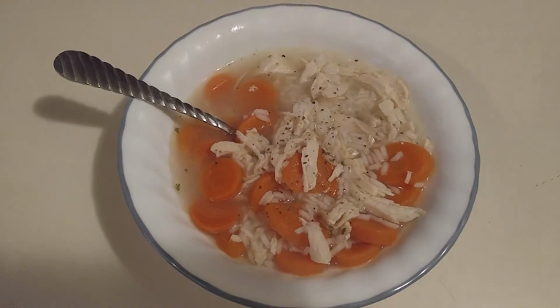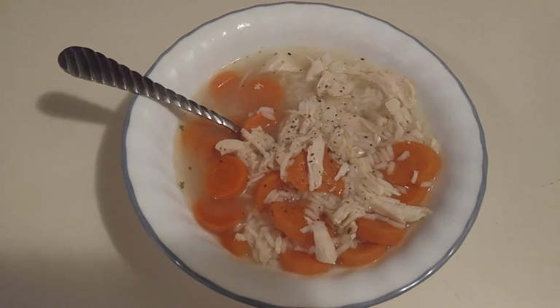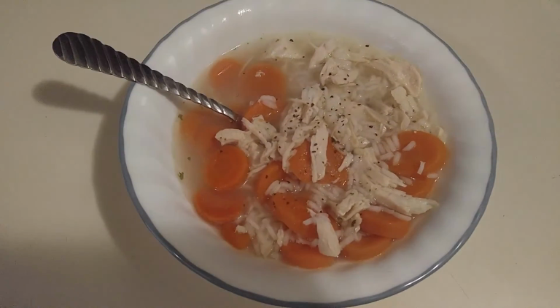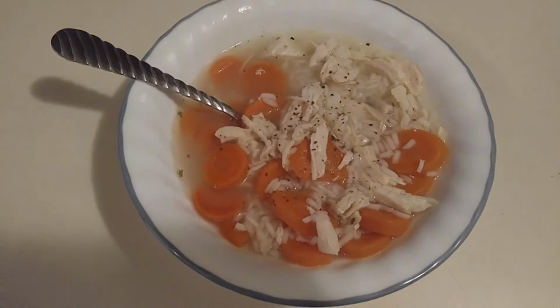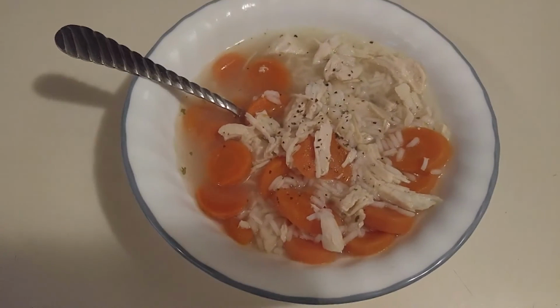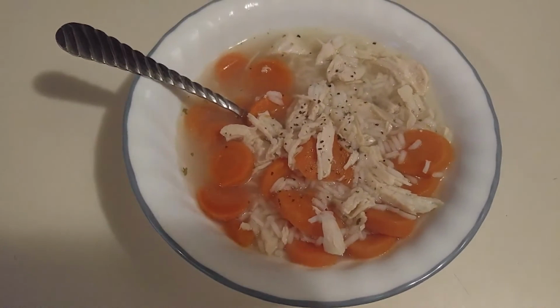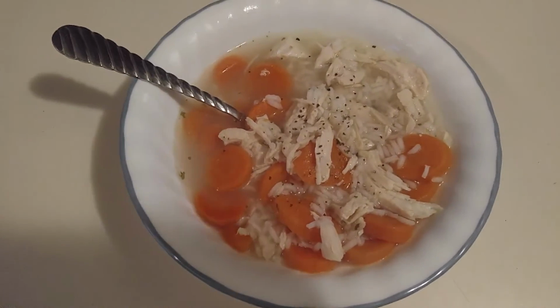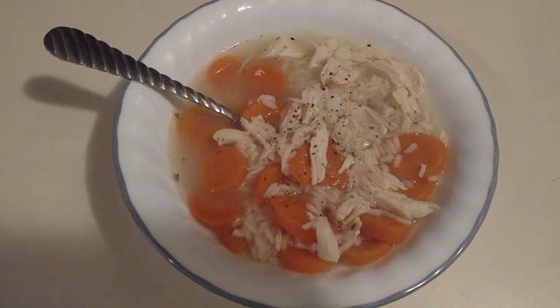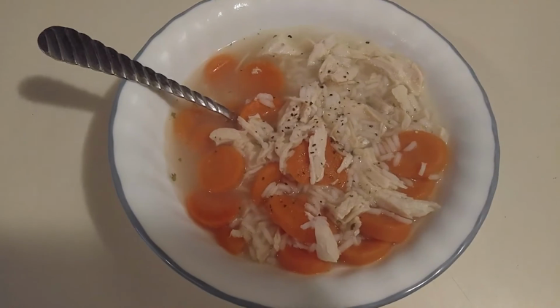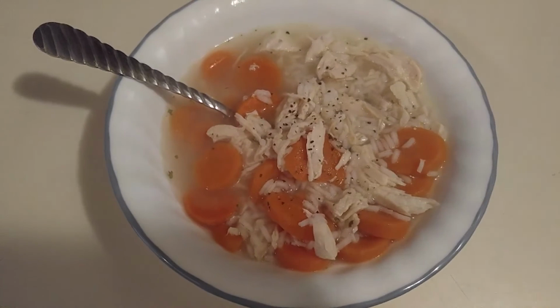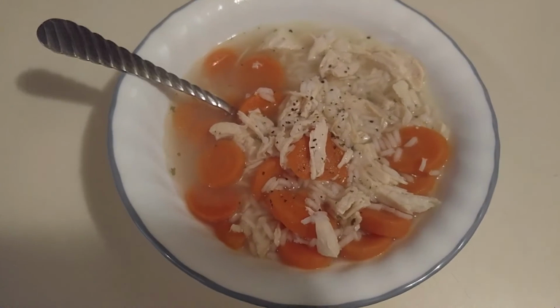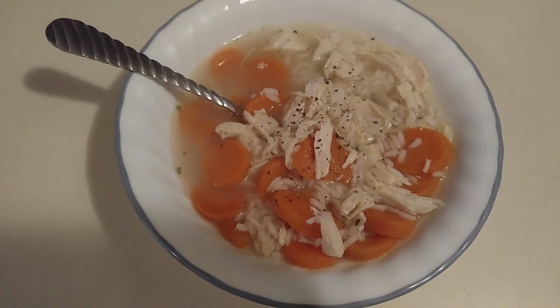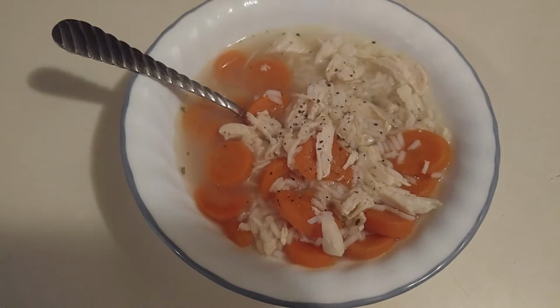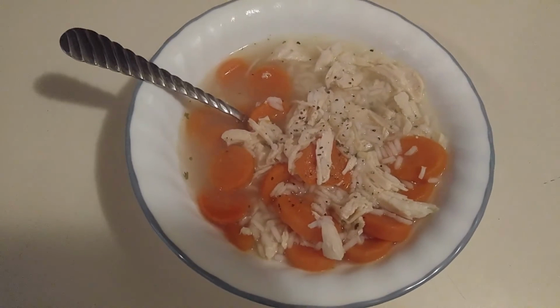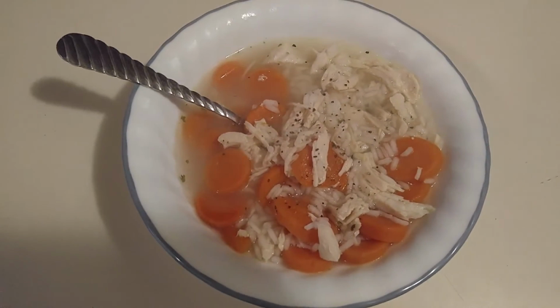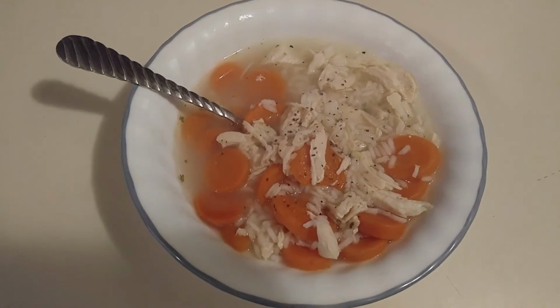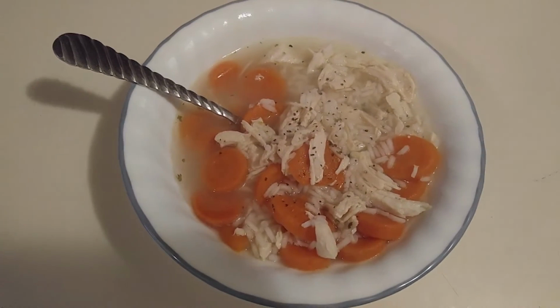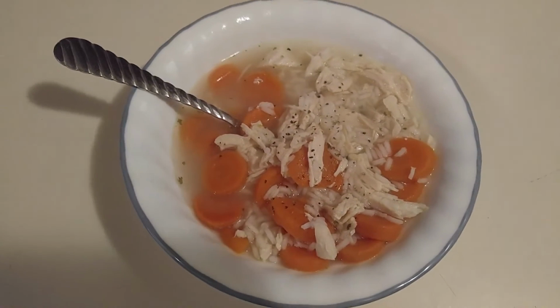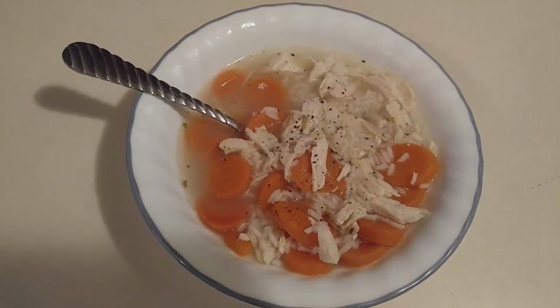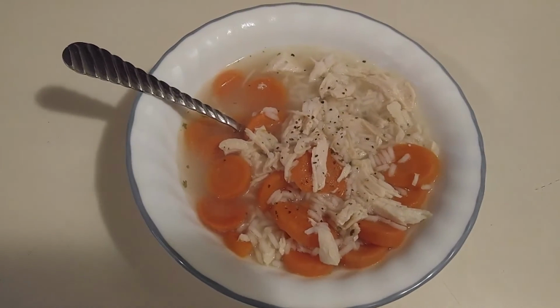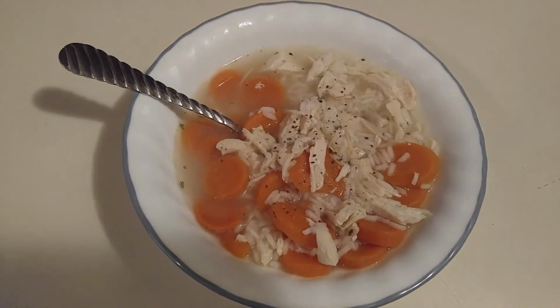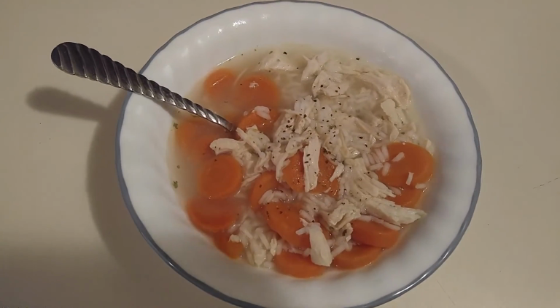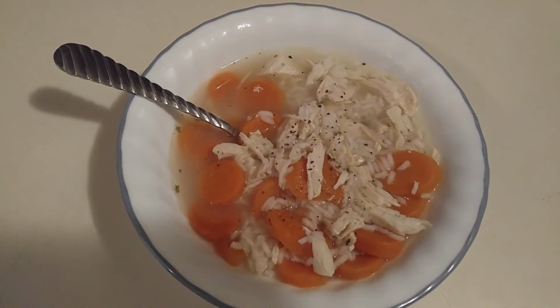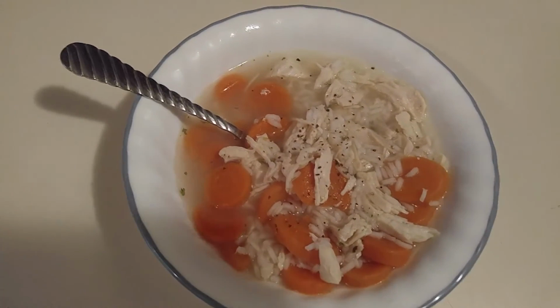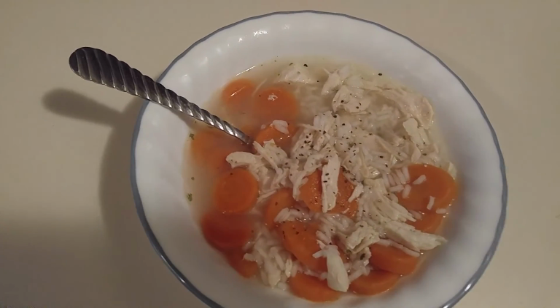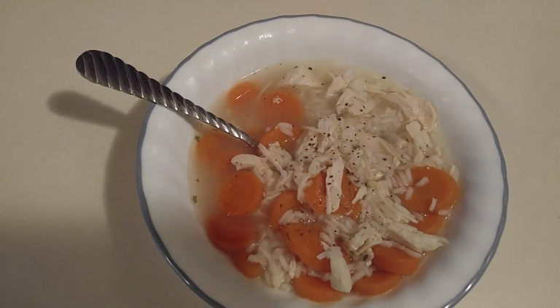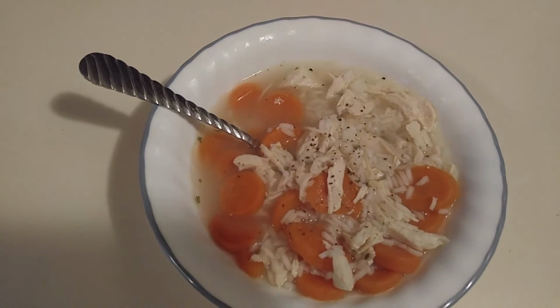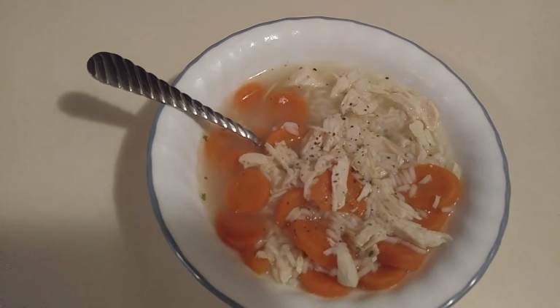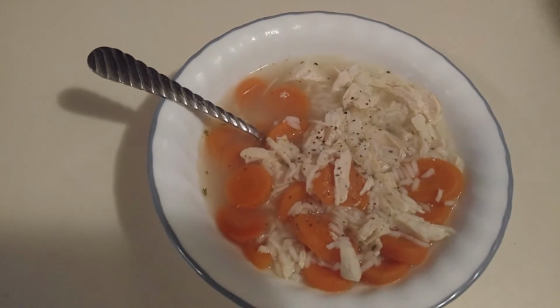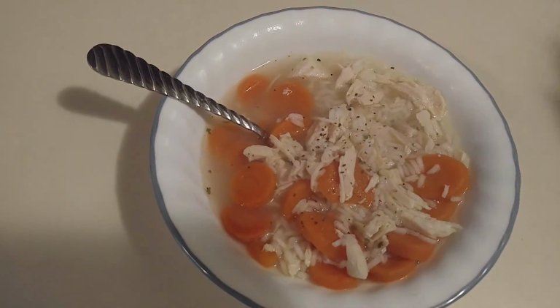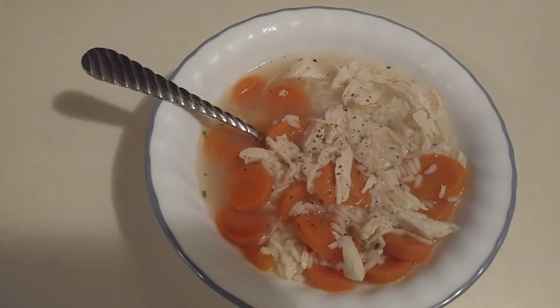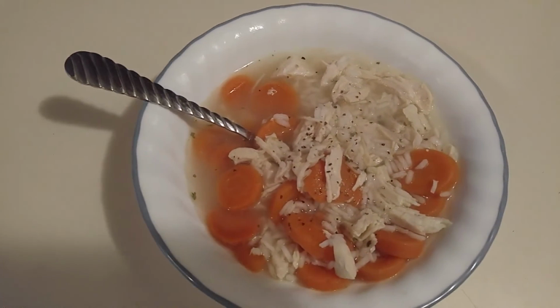Okay, this is my homemade chicken and rice soup, and we're going to have bread and butter with it.